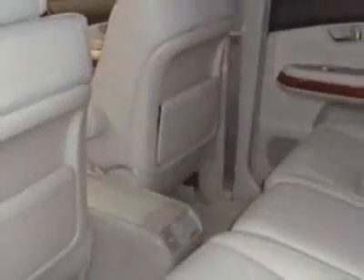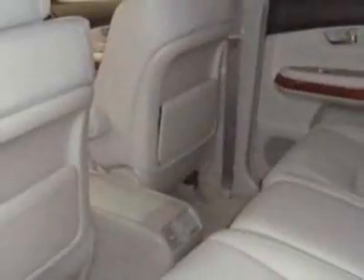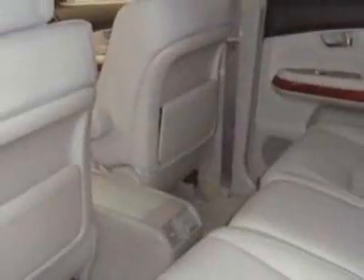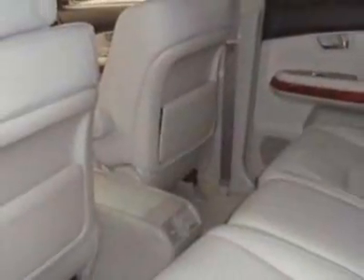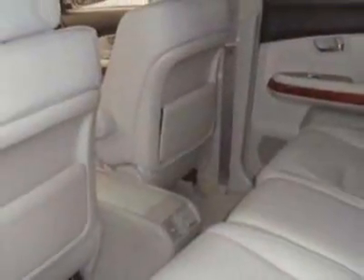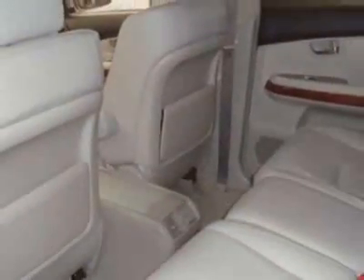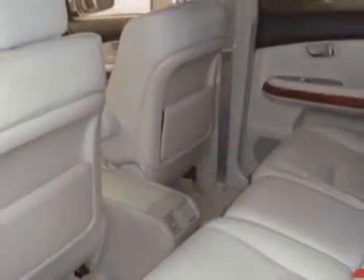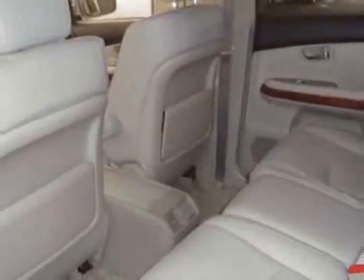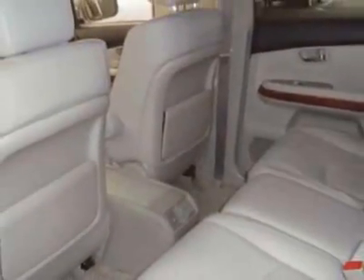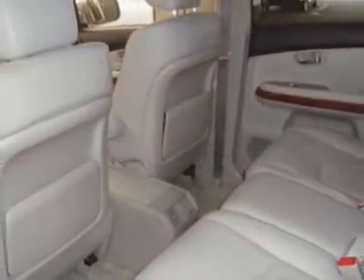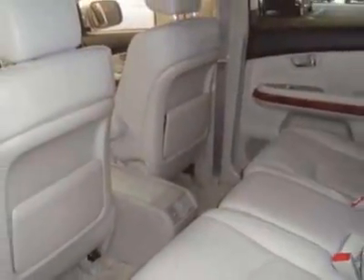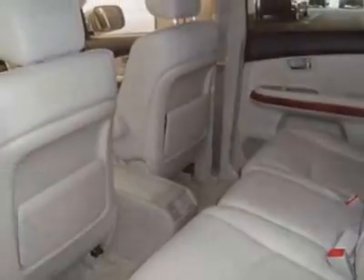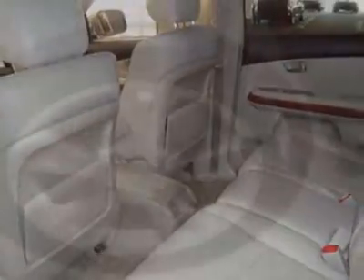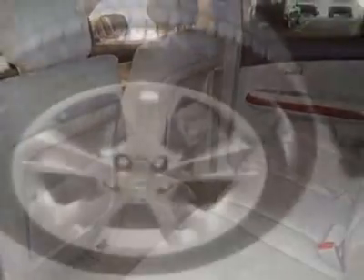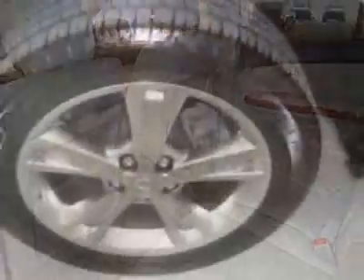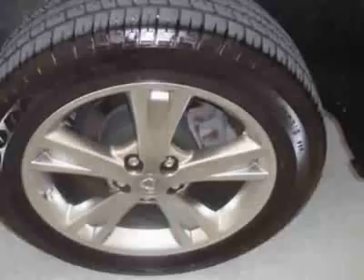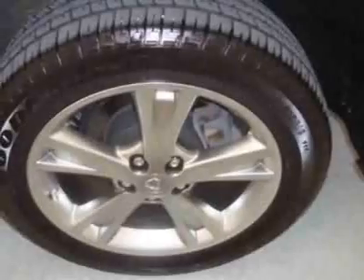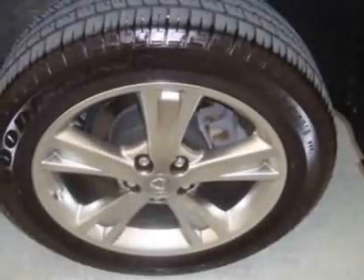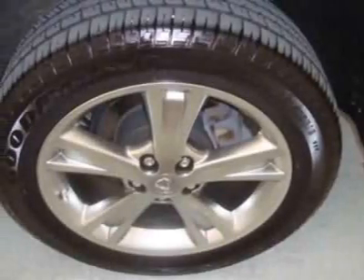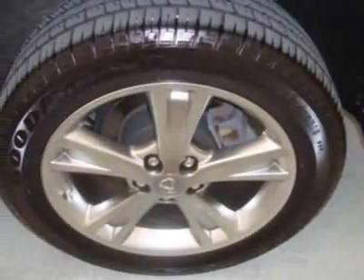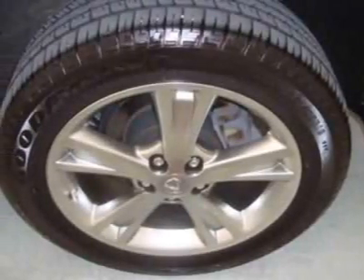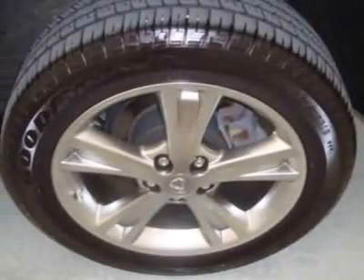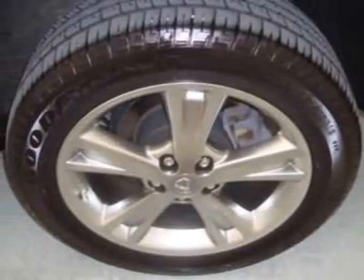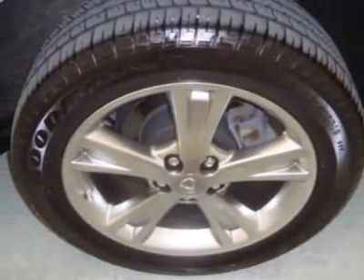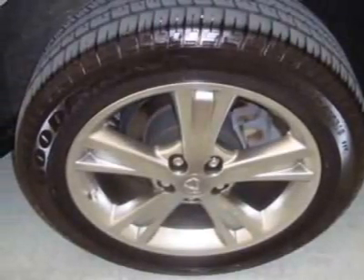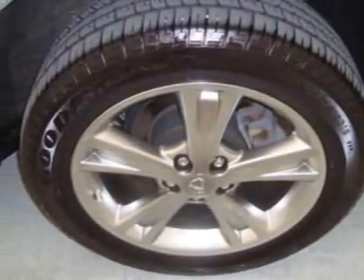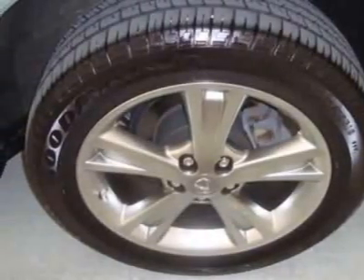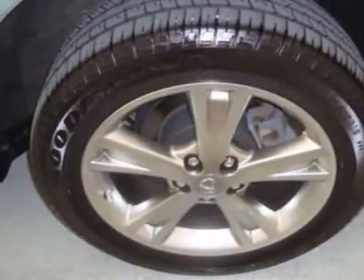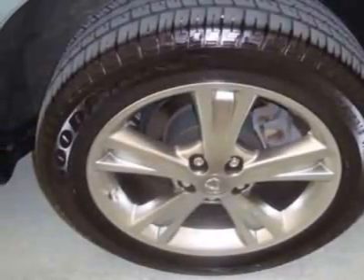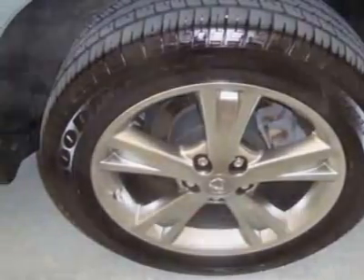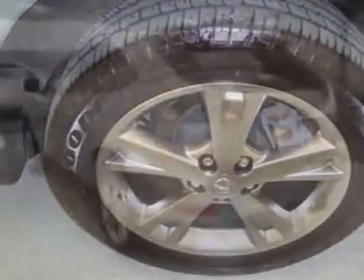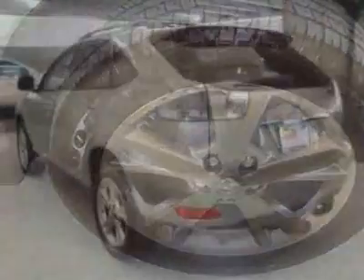Additional options for this vehicle include power passenger seat, CD player, climate control, and fog lights.